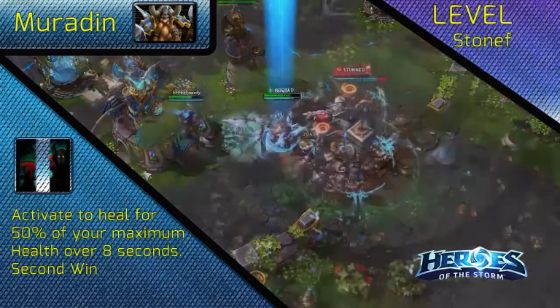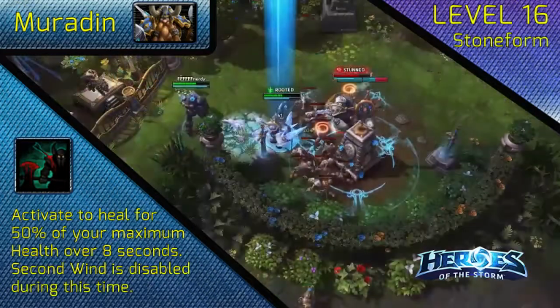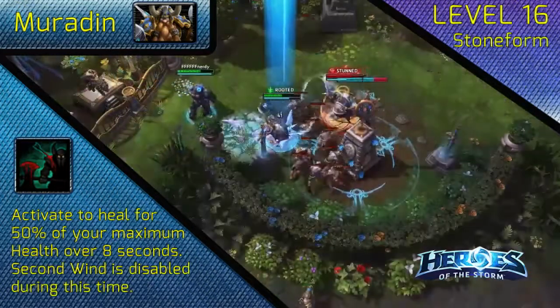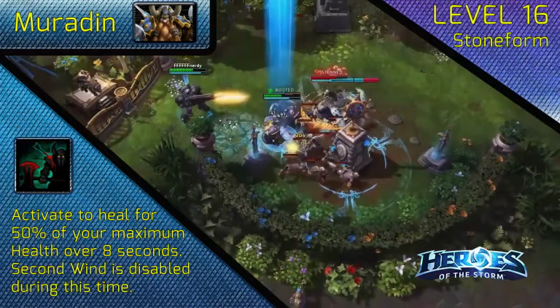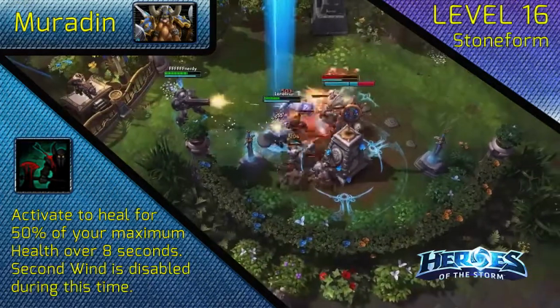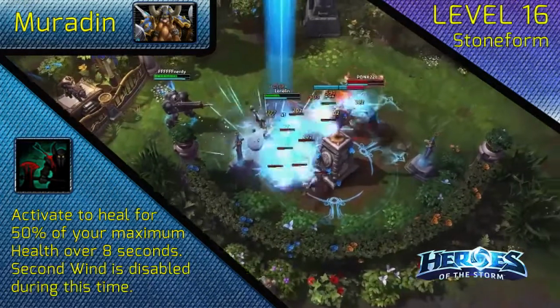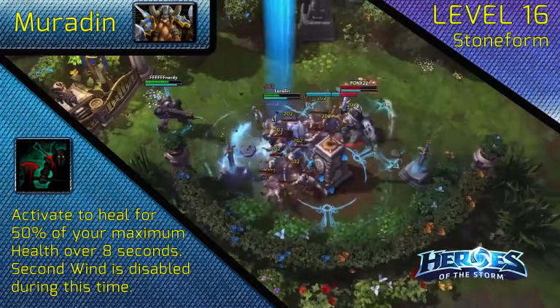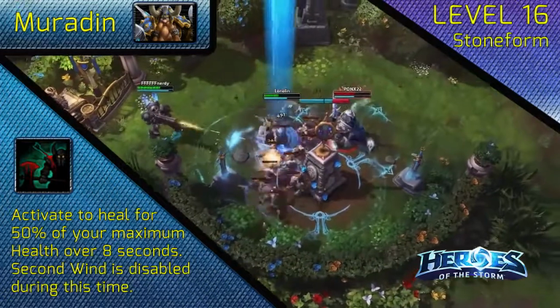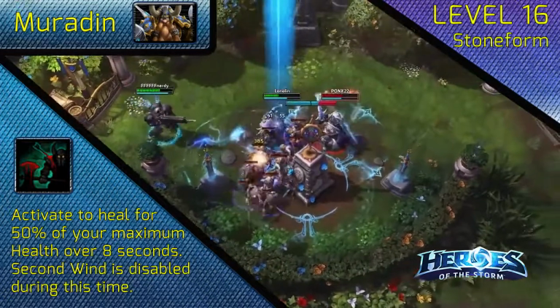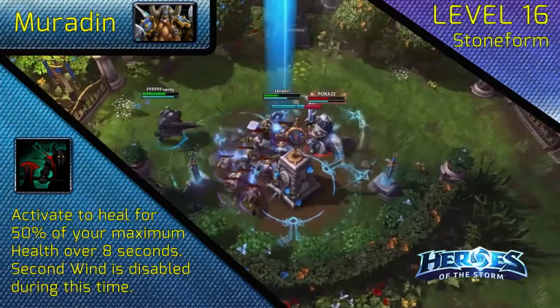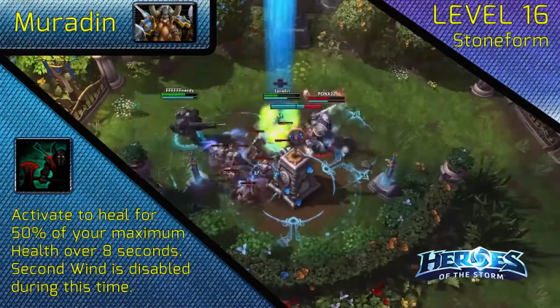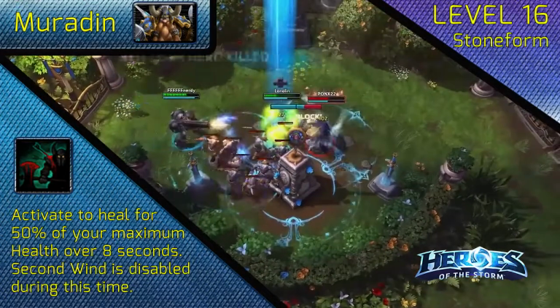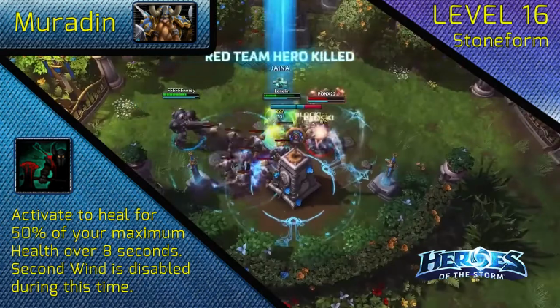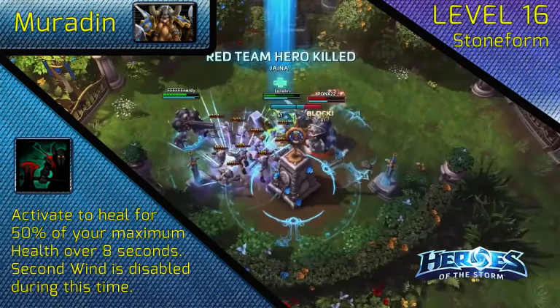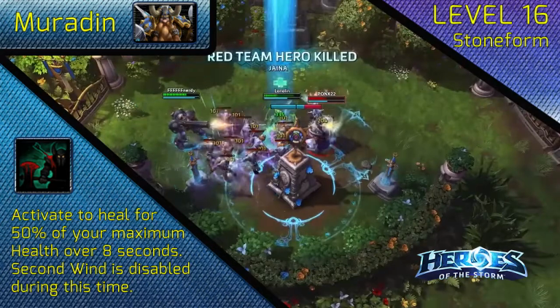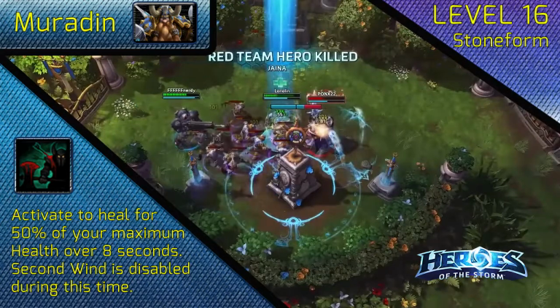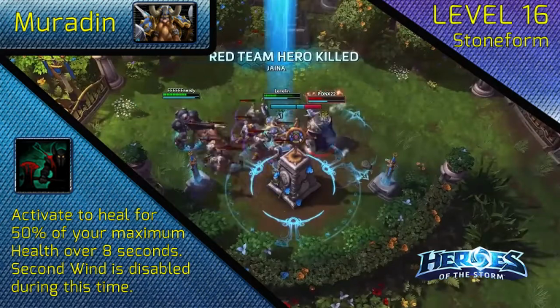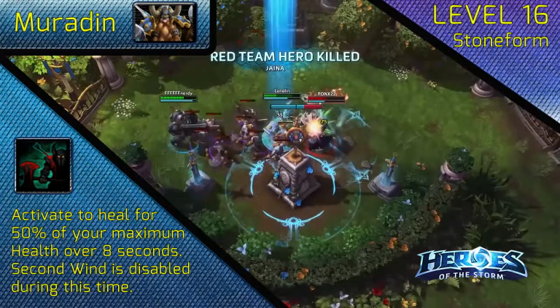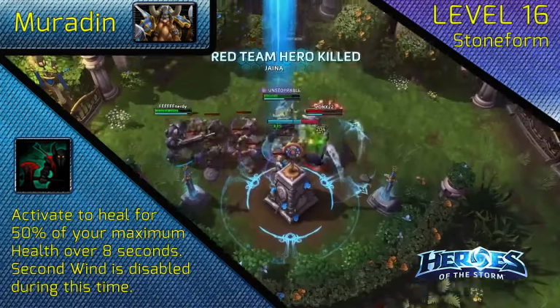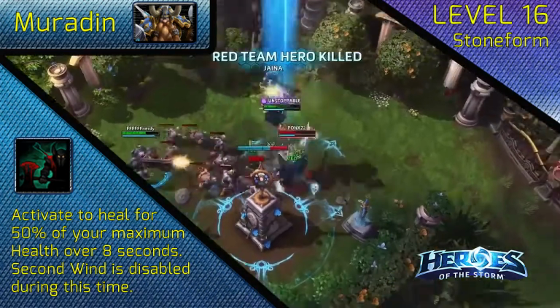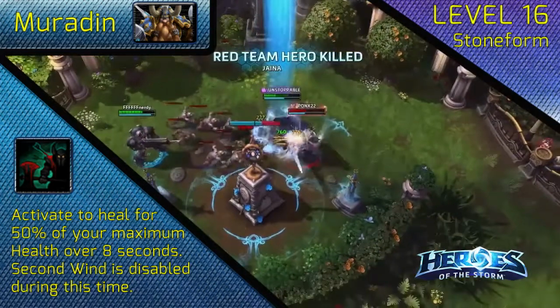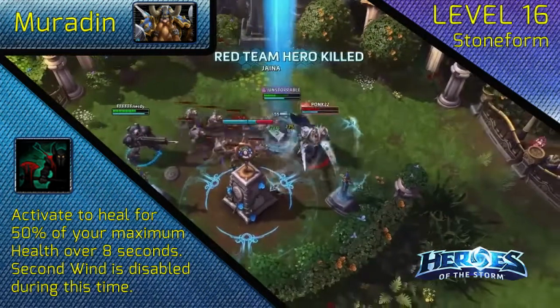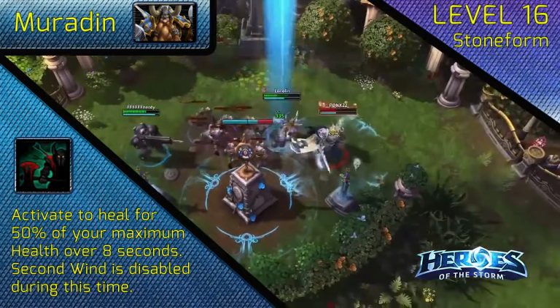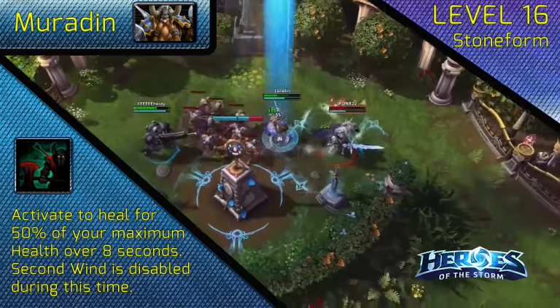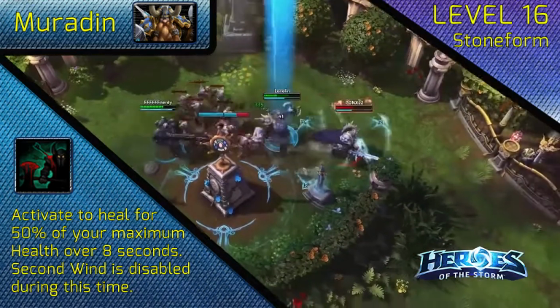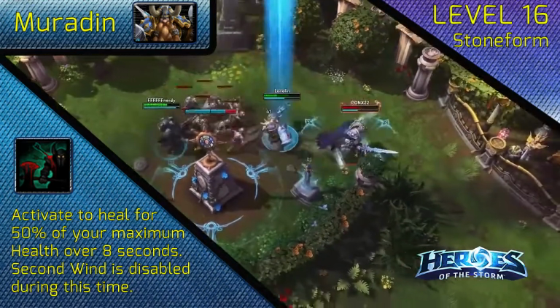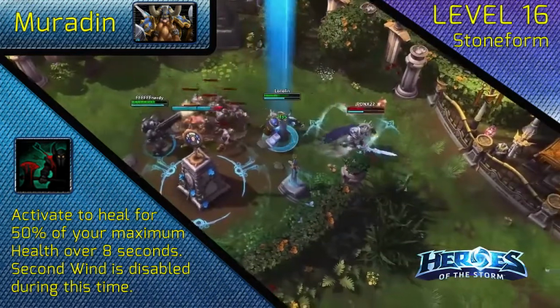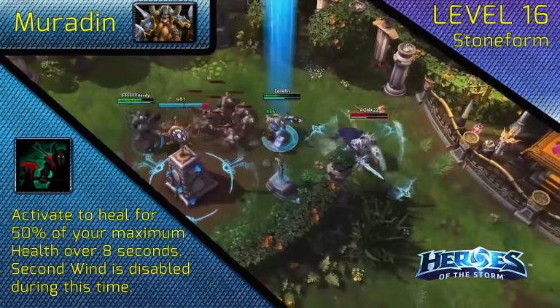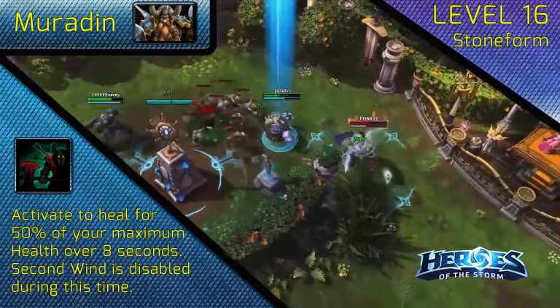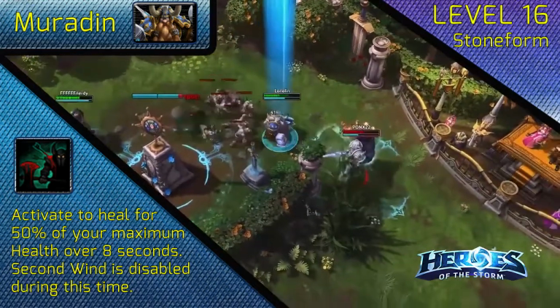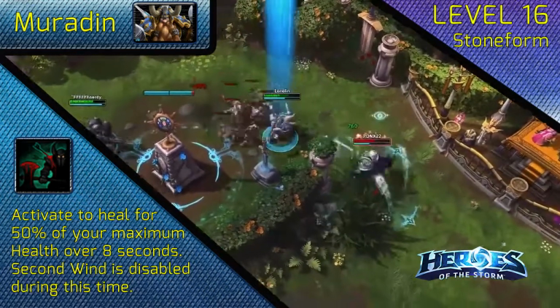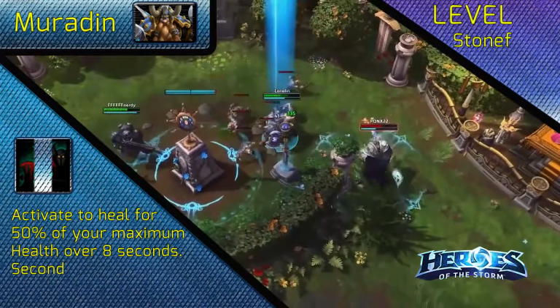At level 16, choose Stoneform. Stoneform is truly the heart of Muradin's uncanny tankiness when combined with the power of Avatar.